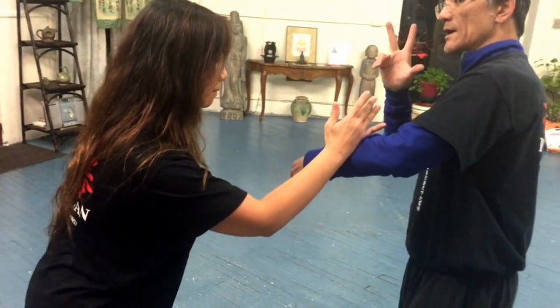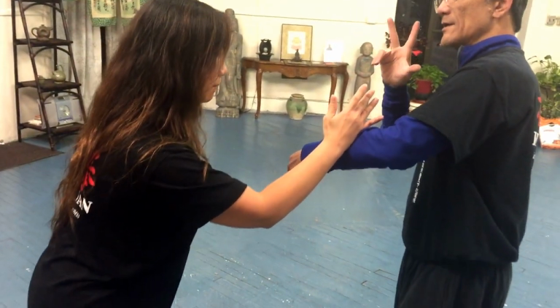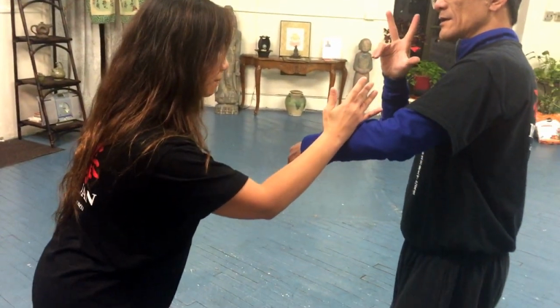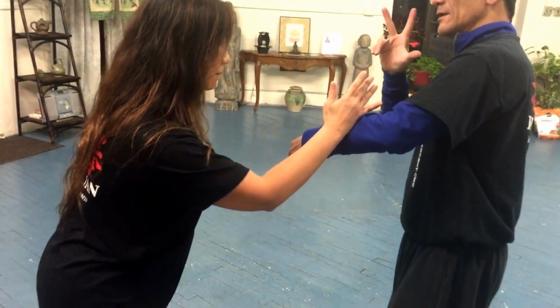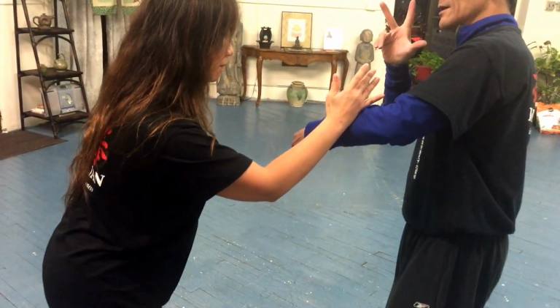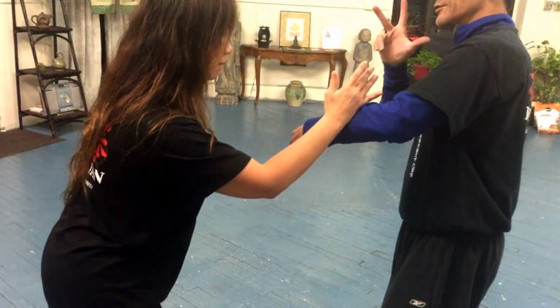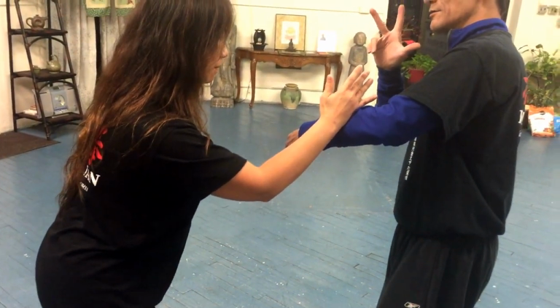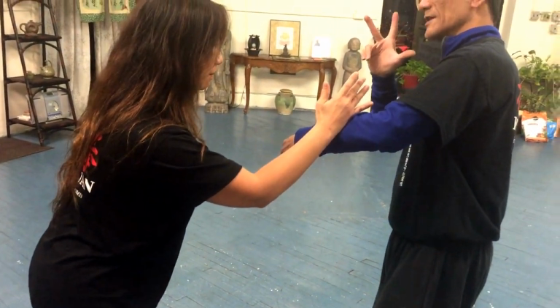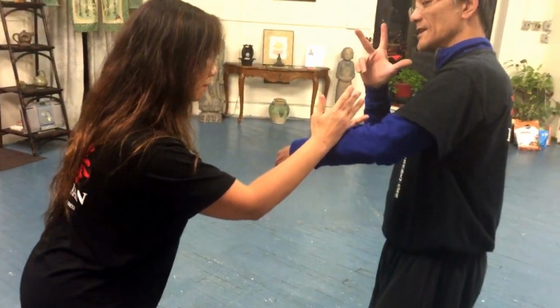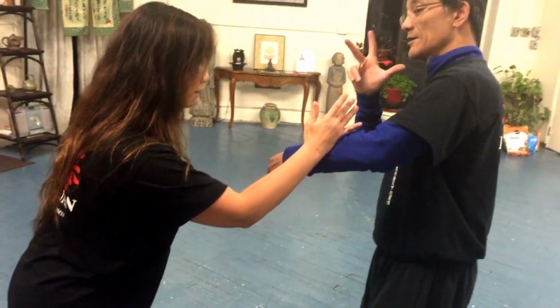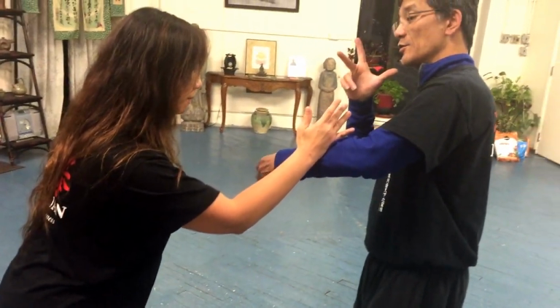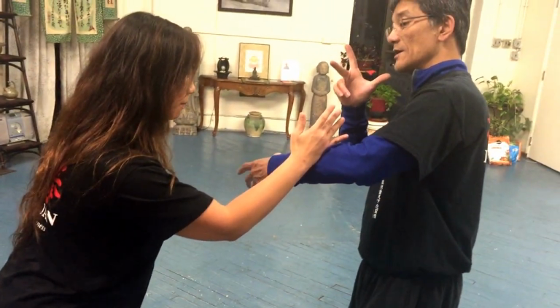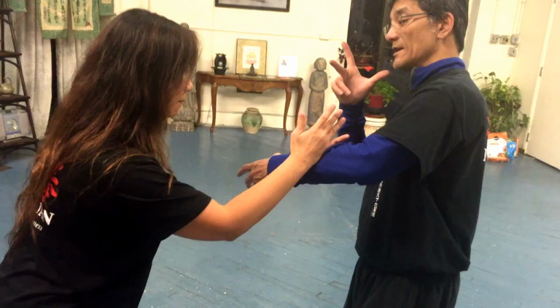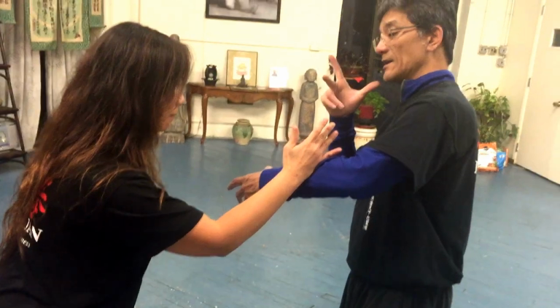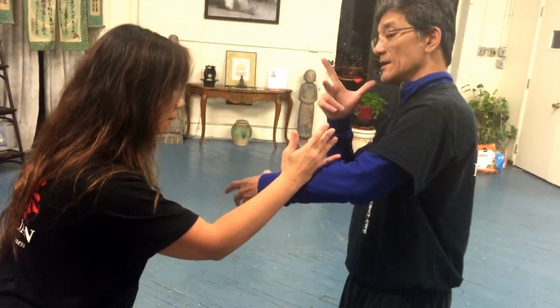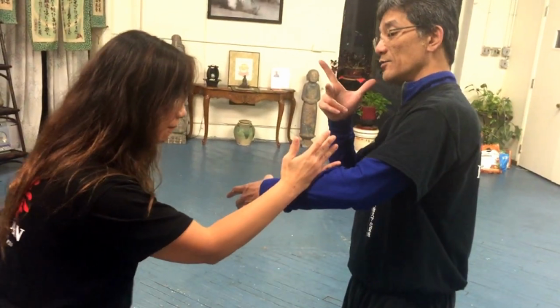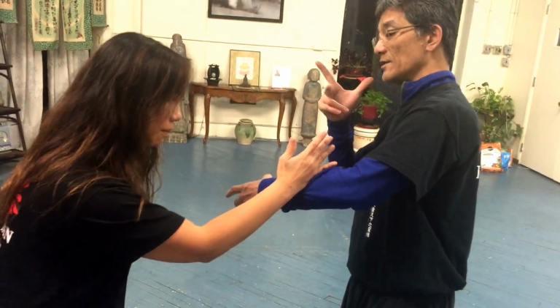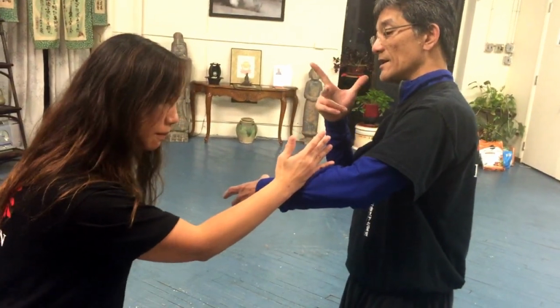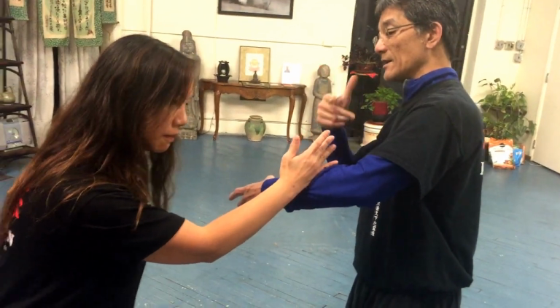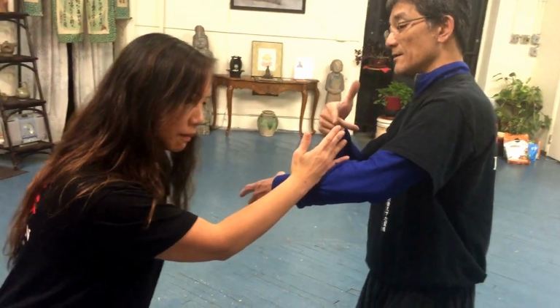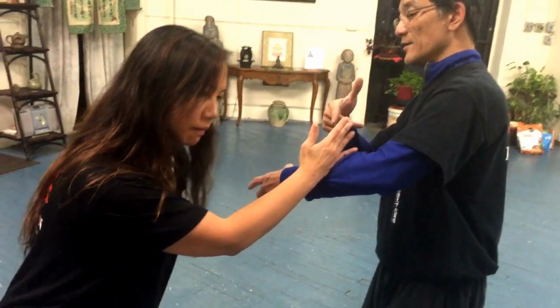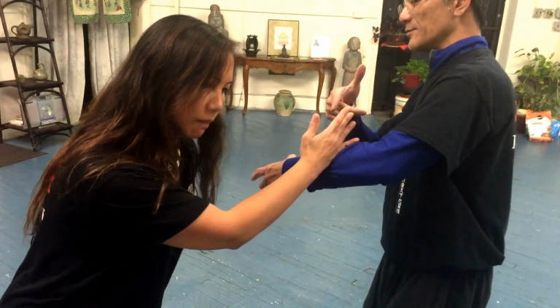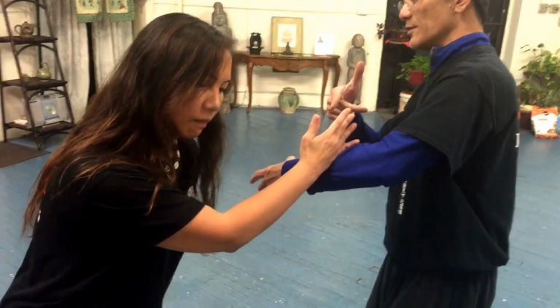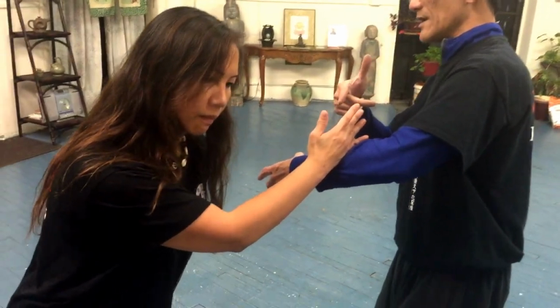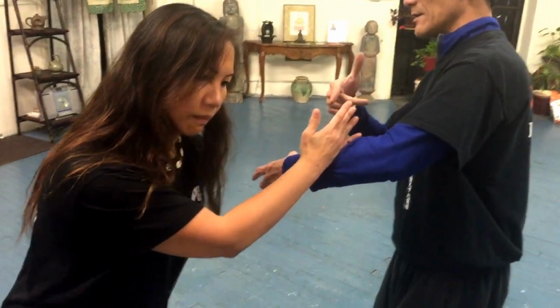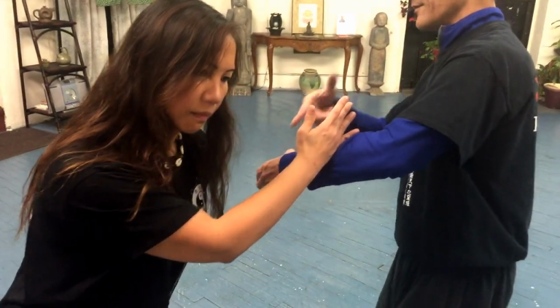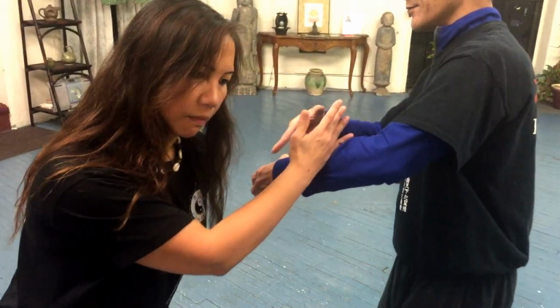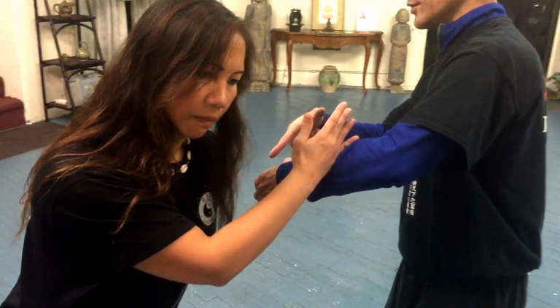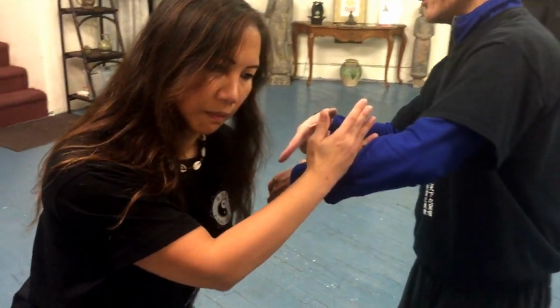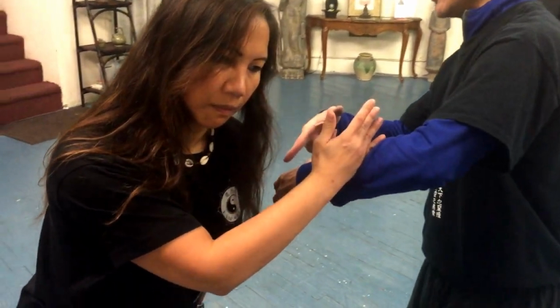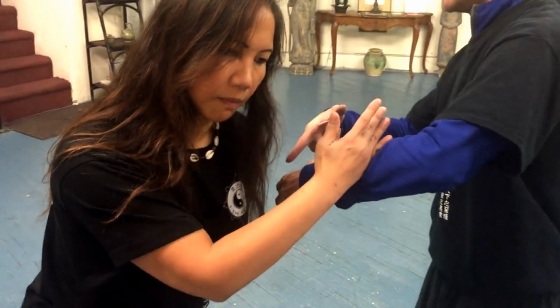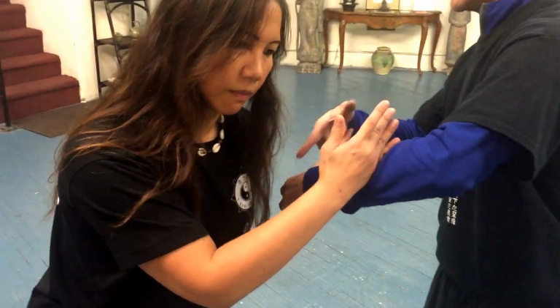Okay, then absorb. Cut into pointing contact, cut into pointing contact, feel into pointing contact. Feel it pull in, pull in, pull in.